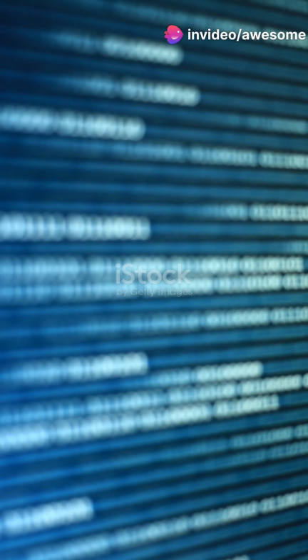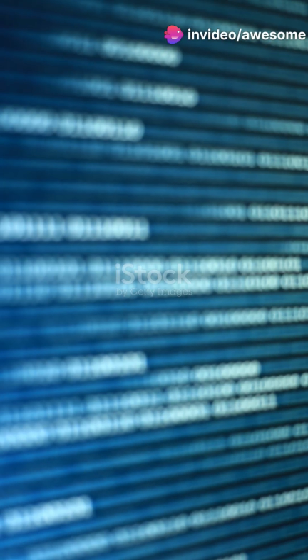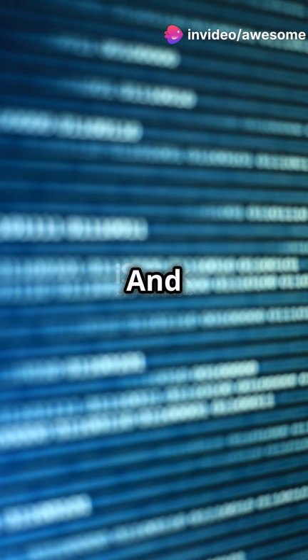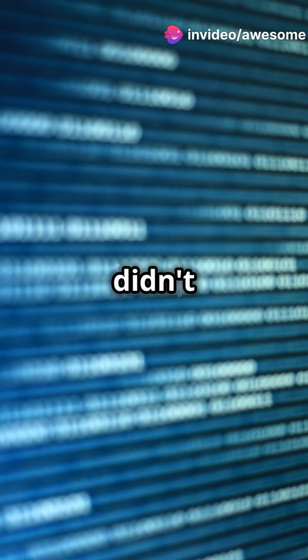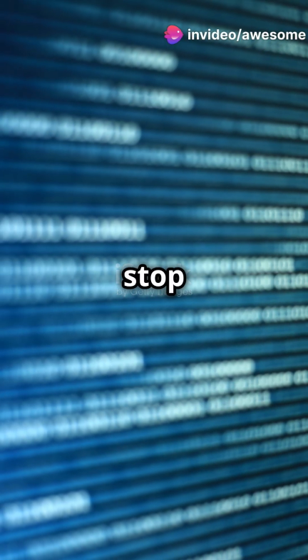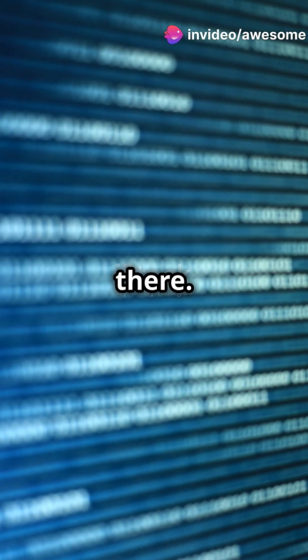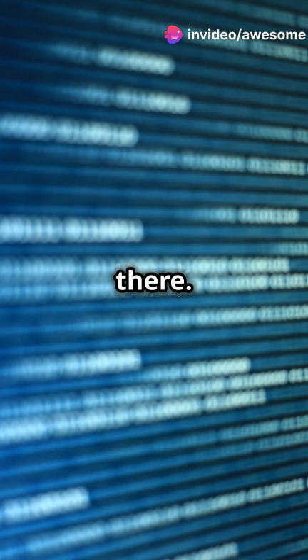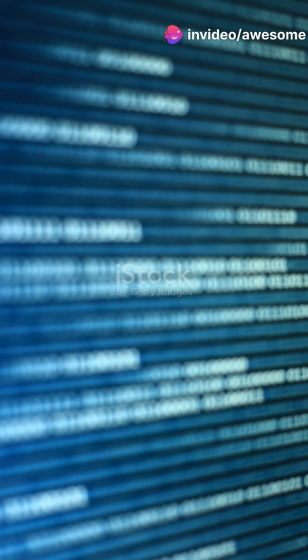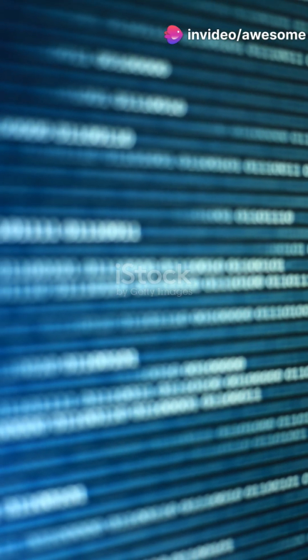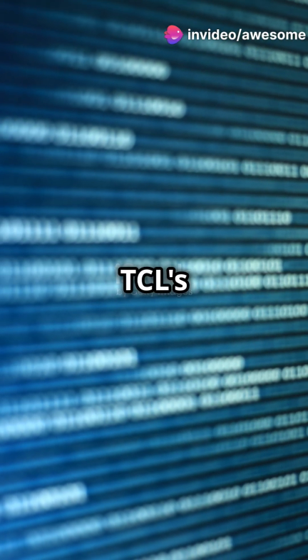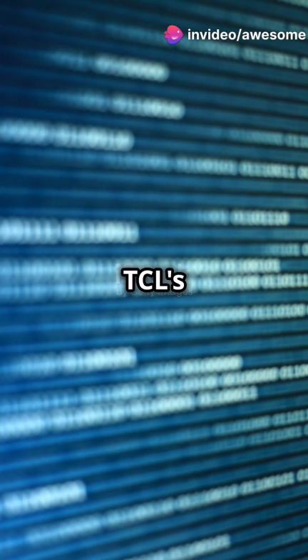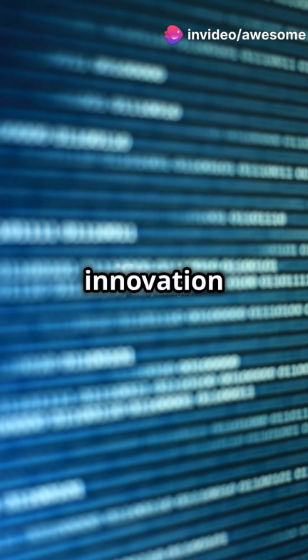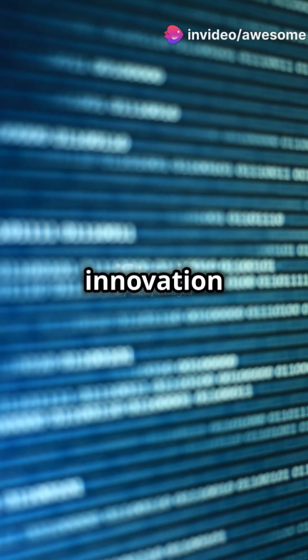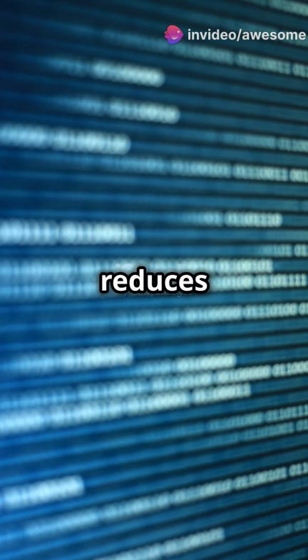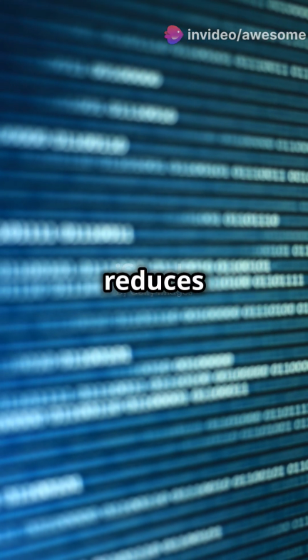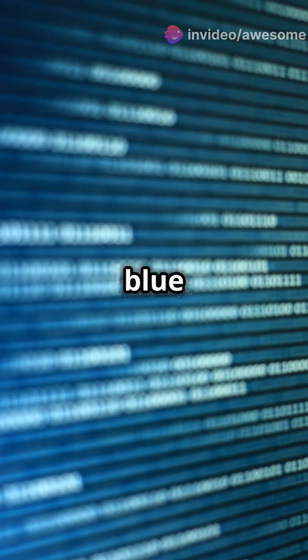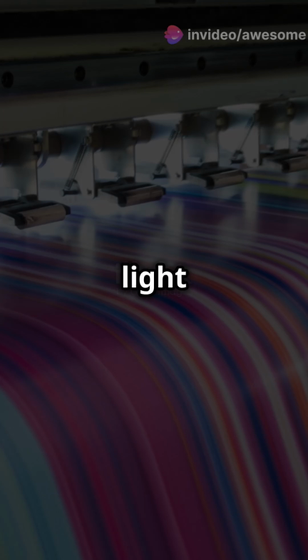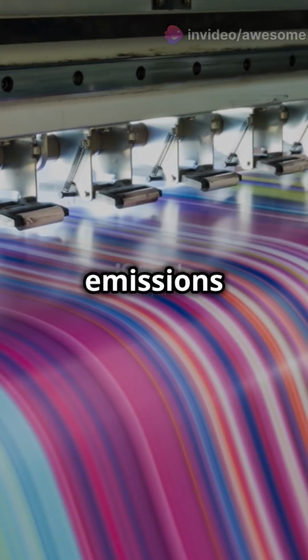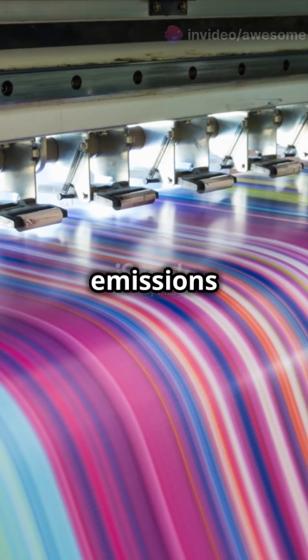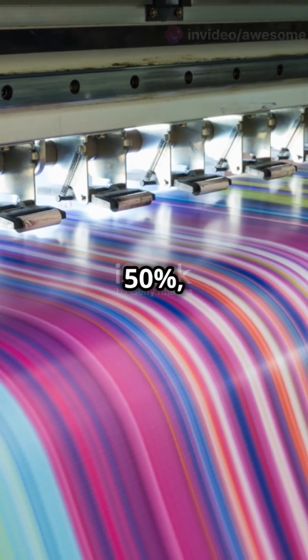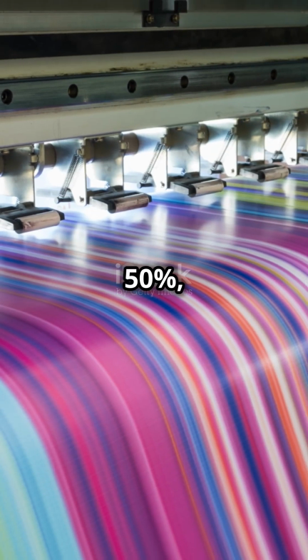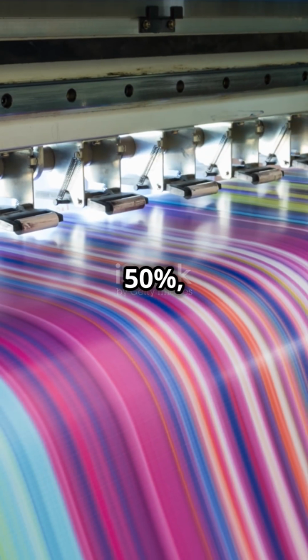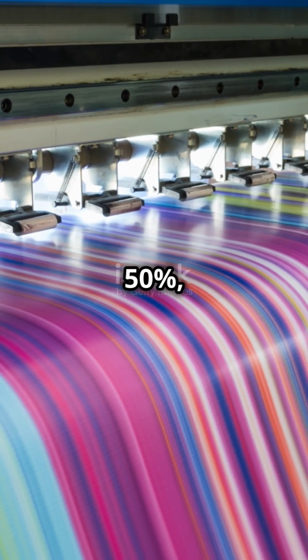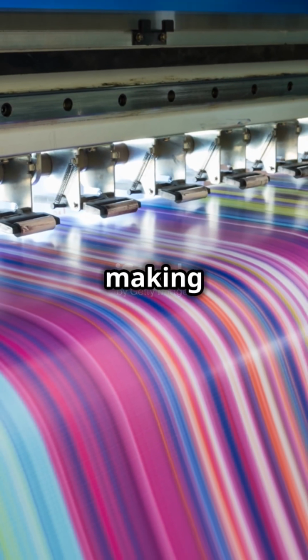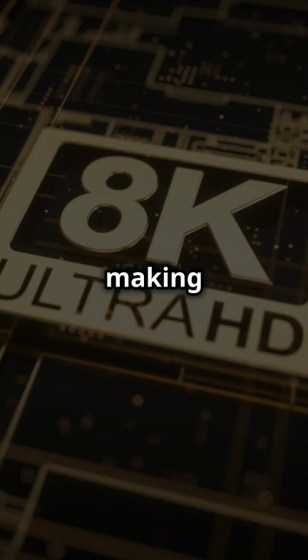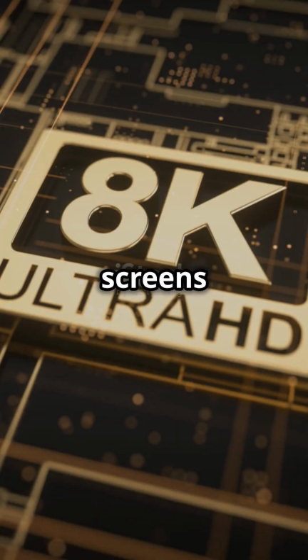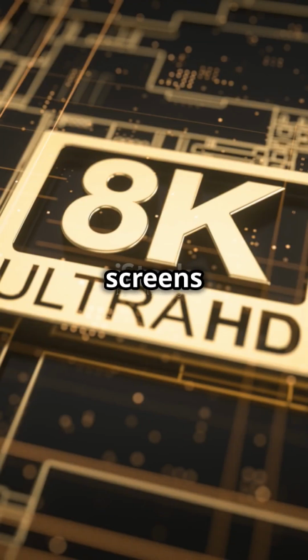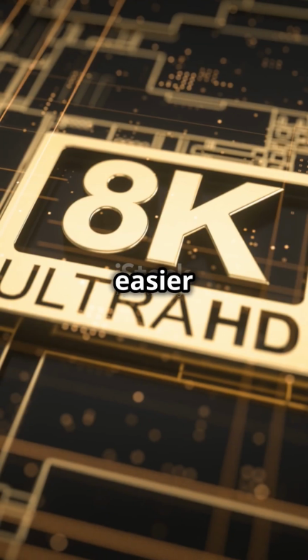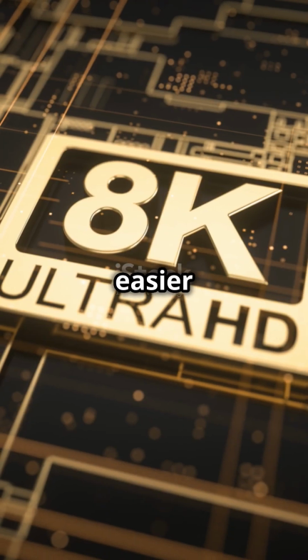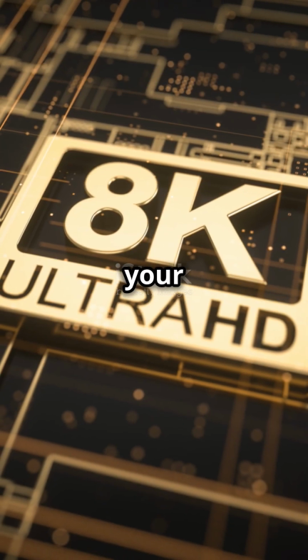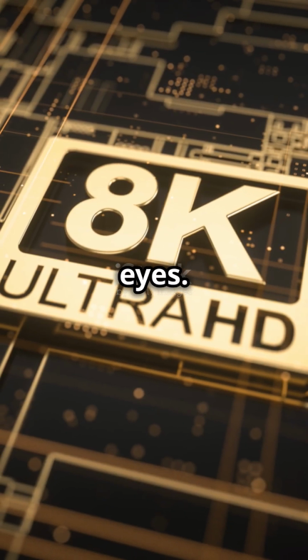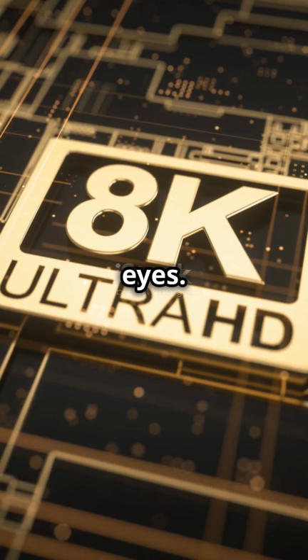And they didn't stop there. TCL's innovation reduces blue light emissions by 50%, making screens easier on your eyes.